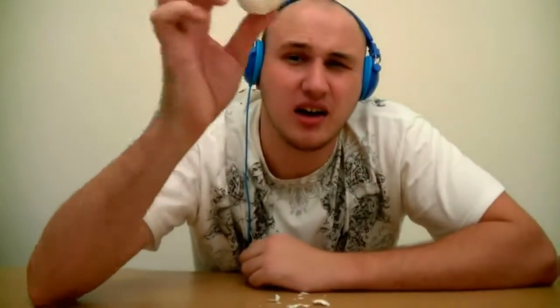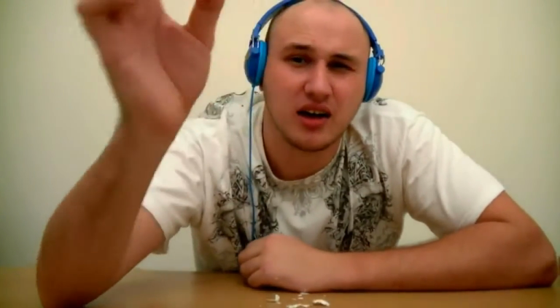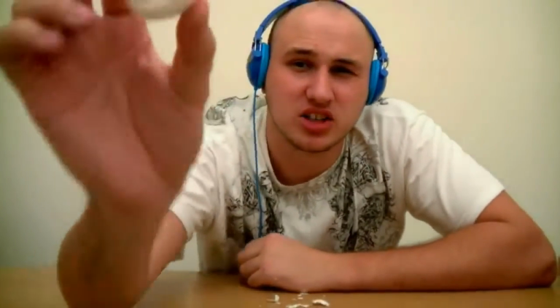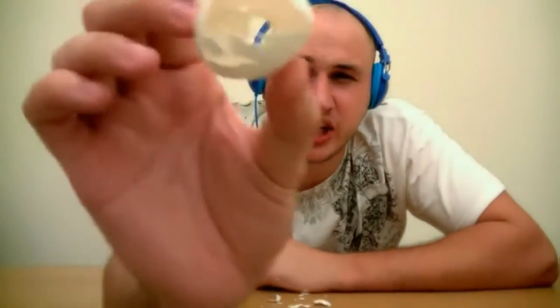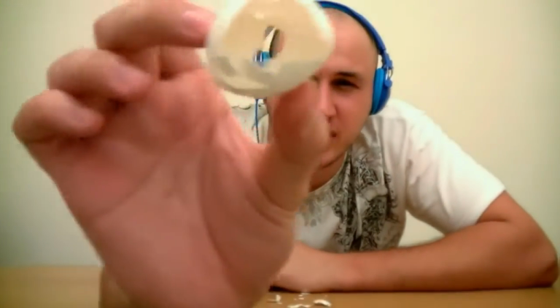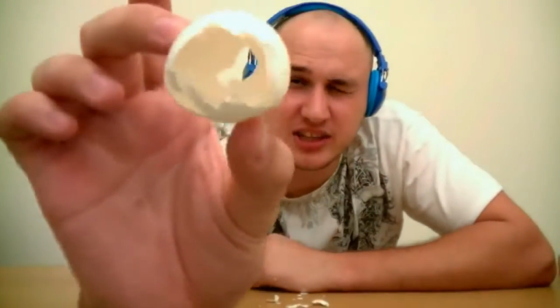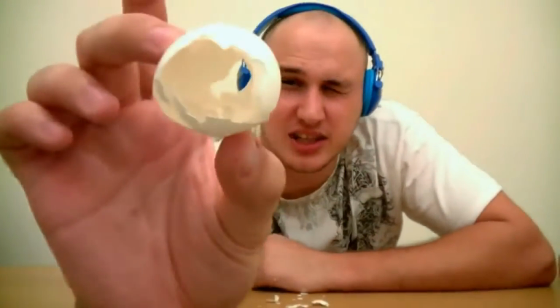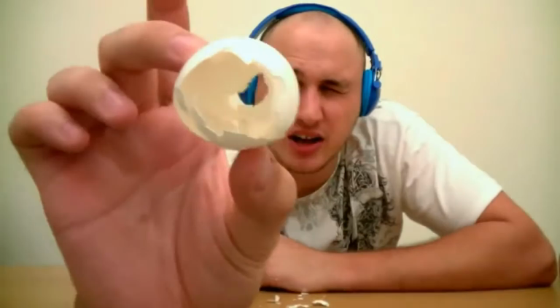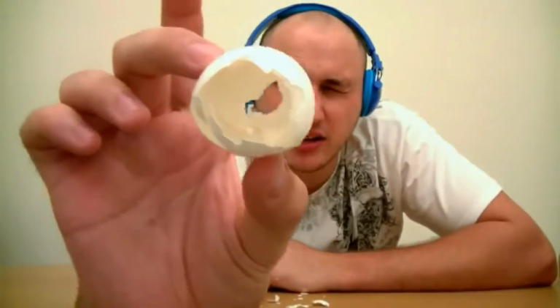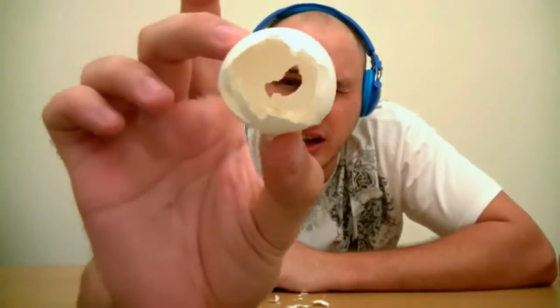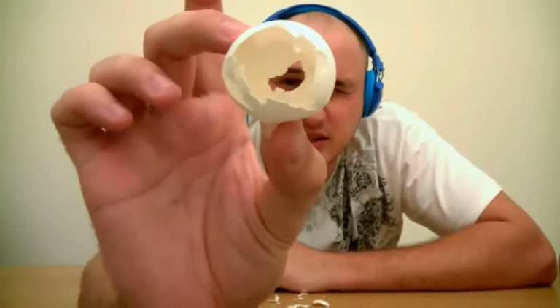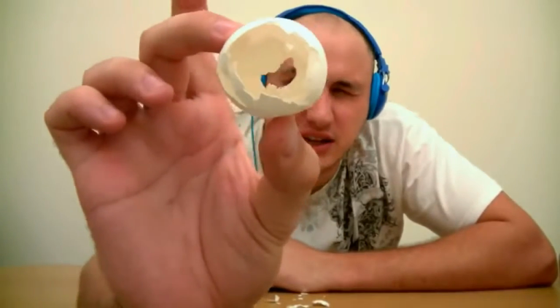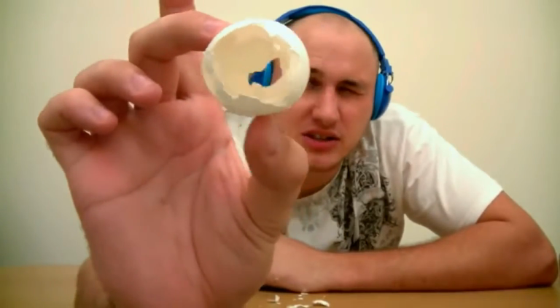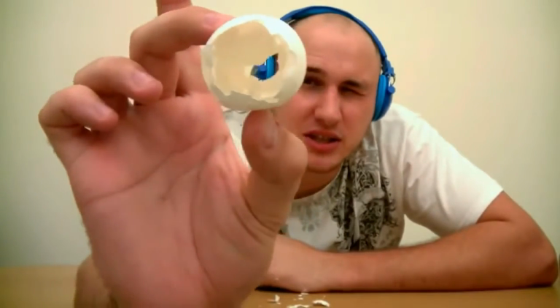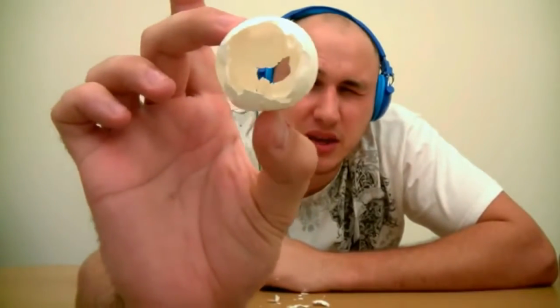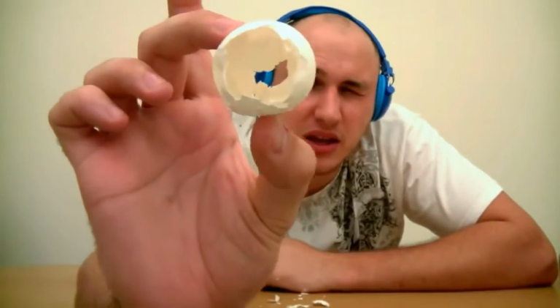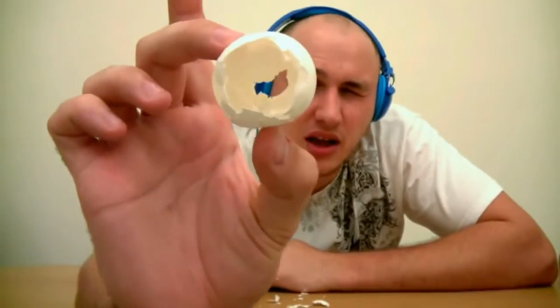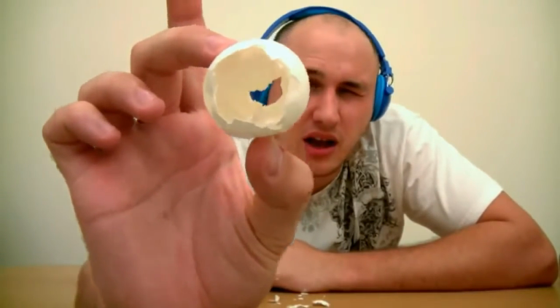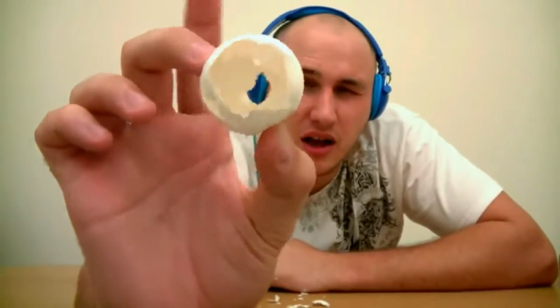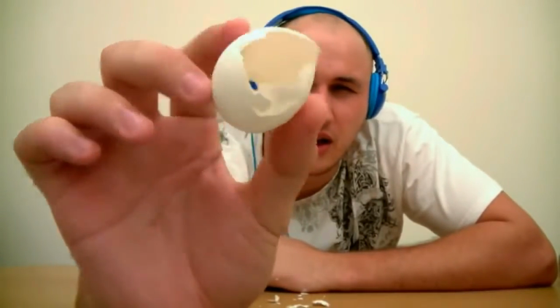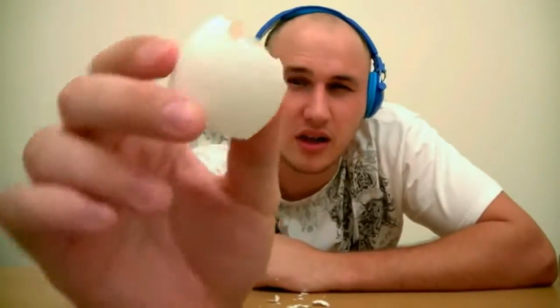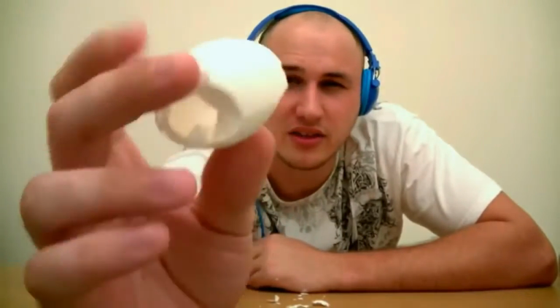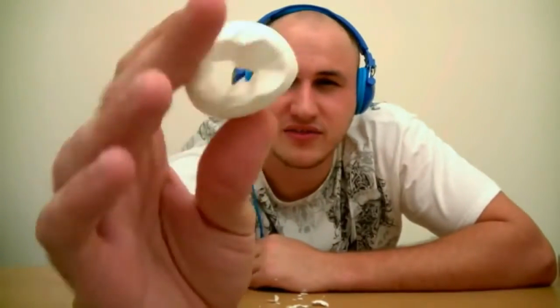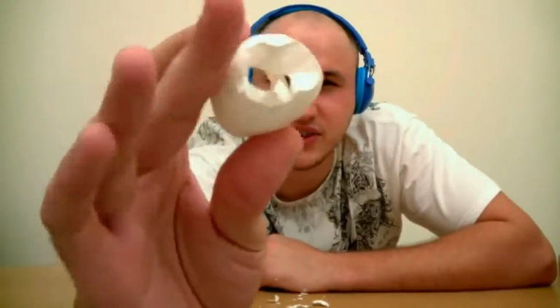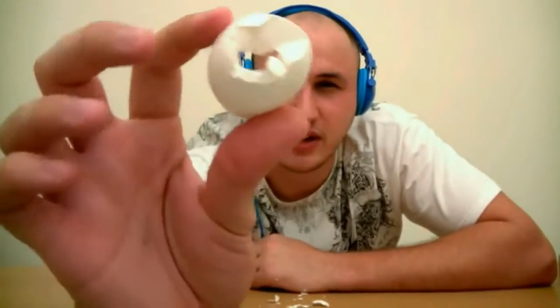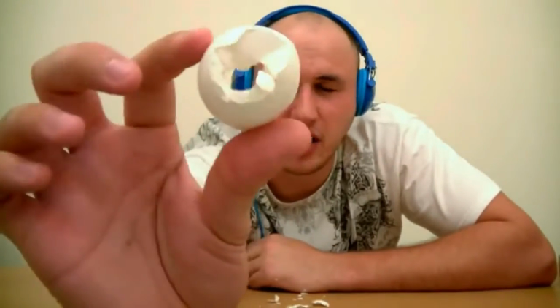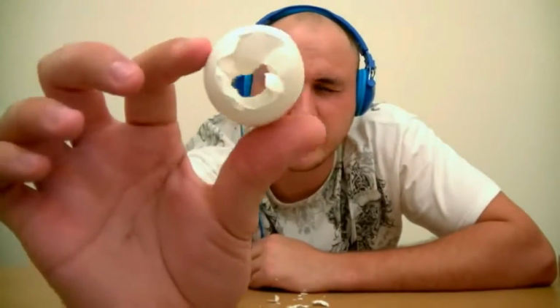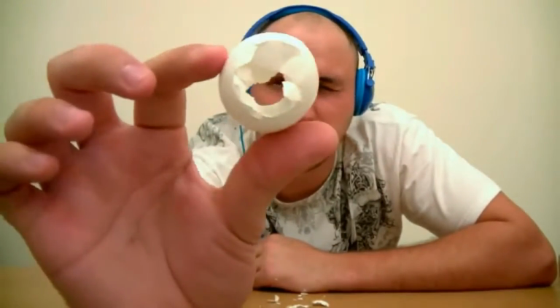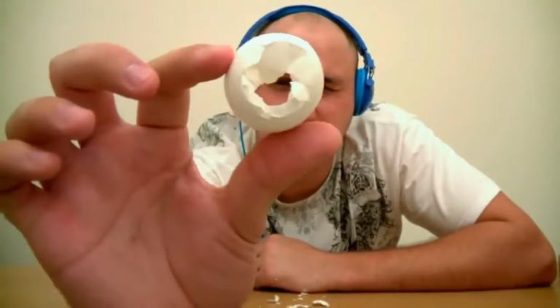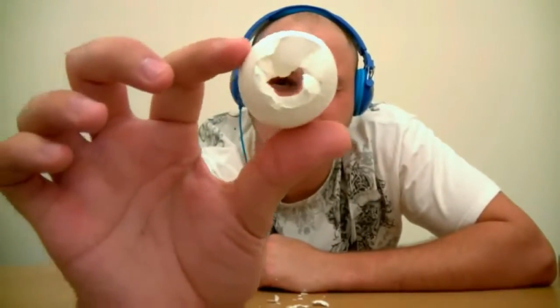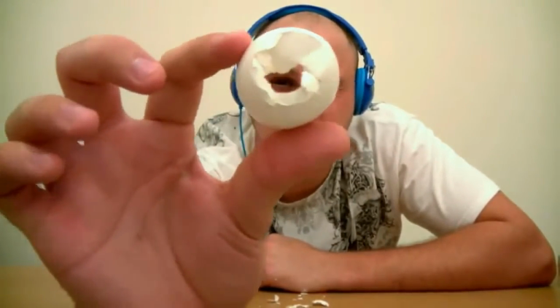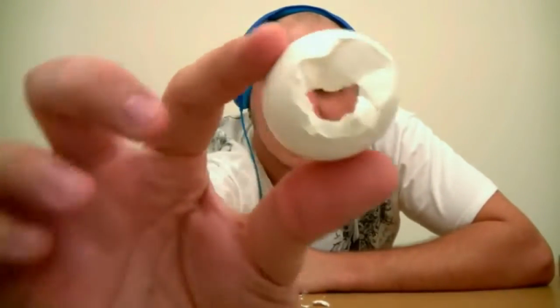Just blow as hard as you can — freaking crazy! Check this out guys, can you see me? This is freaking awesome, isn't it?